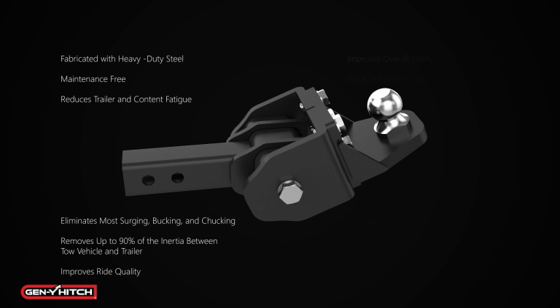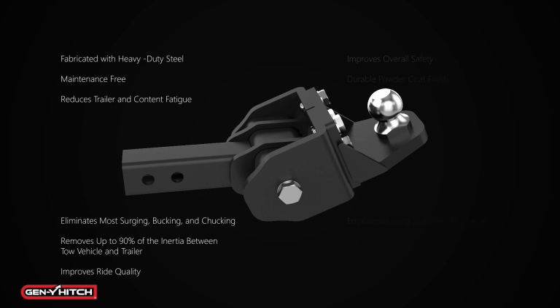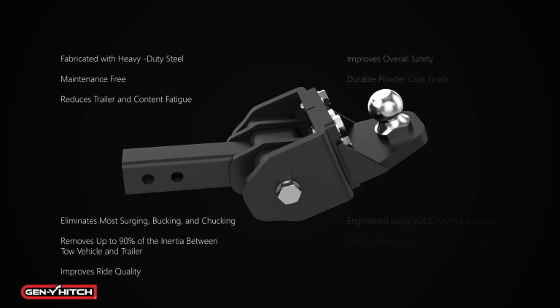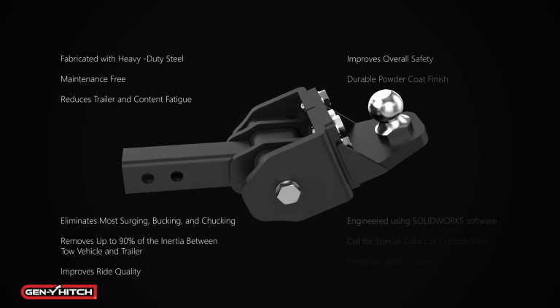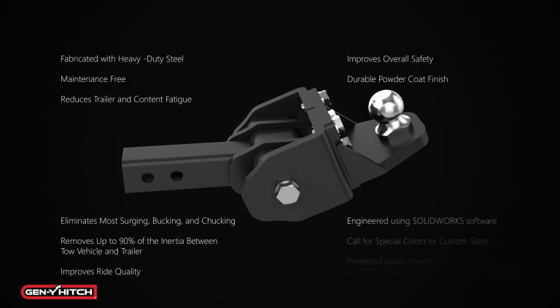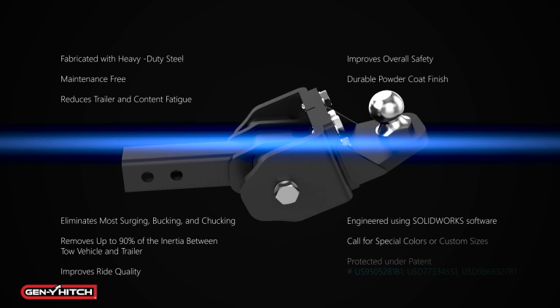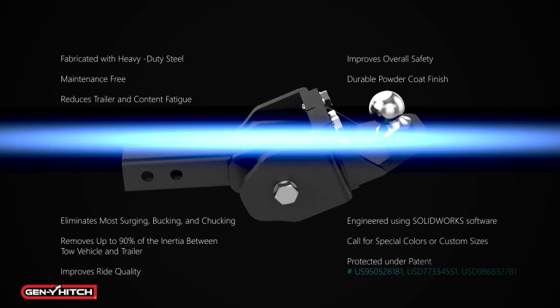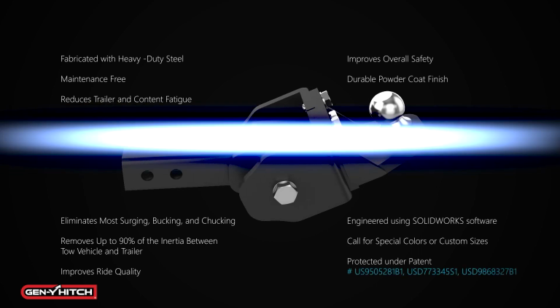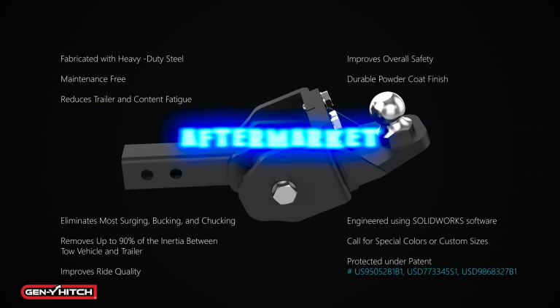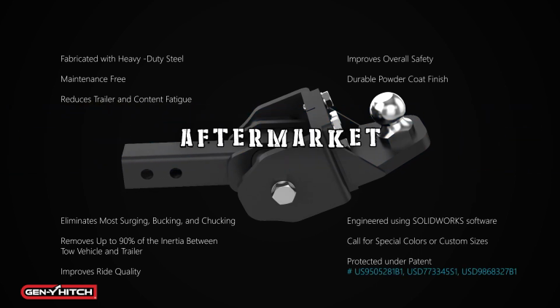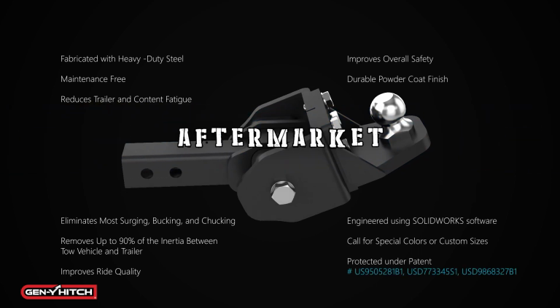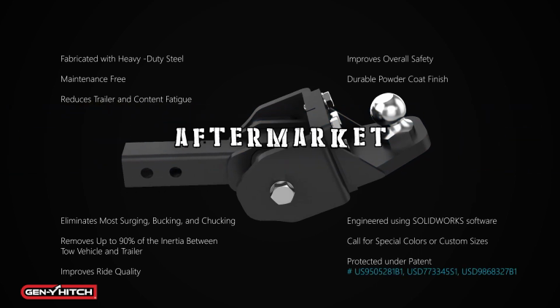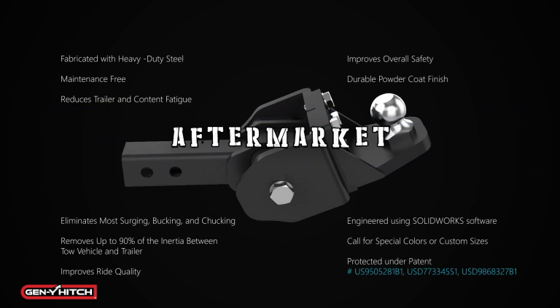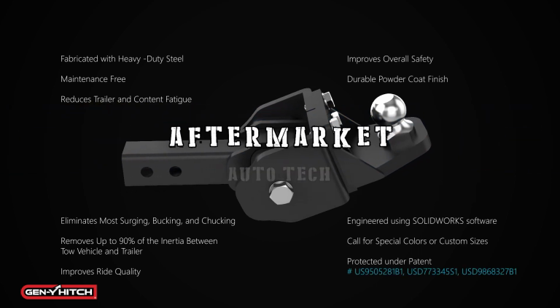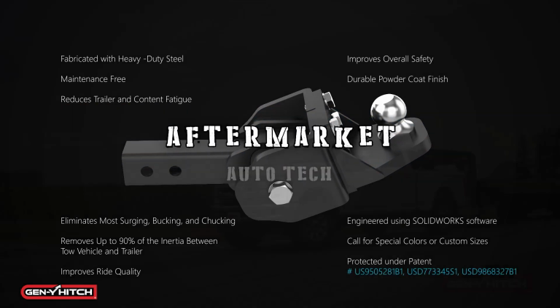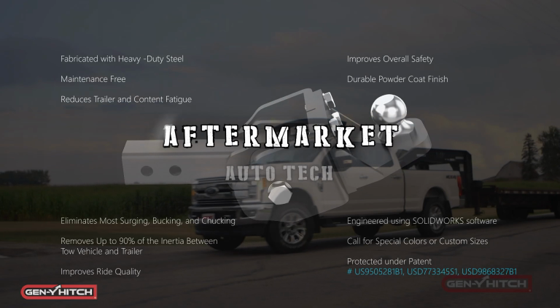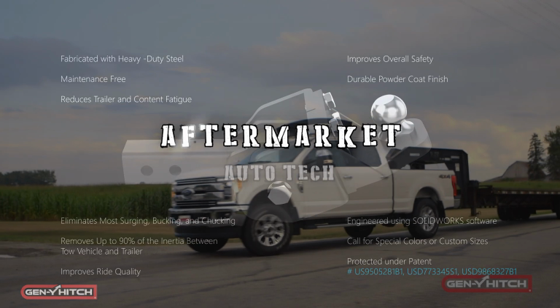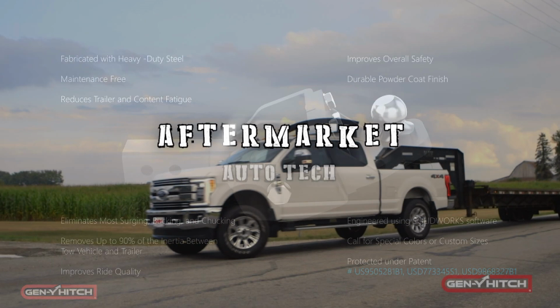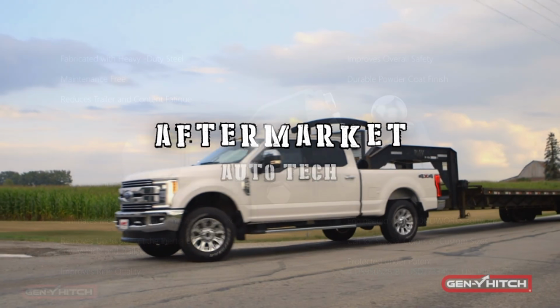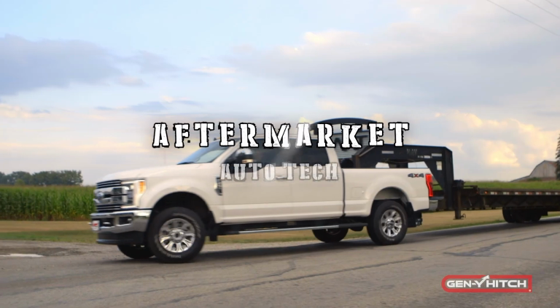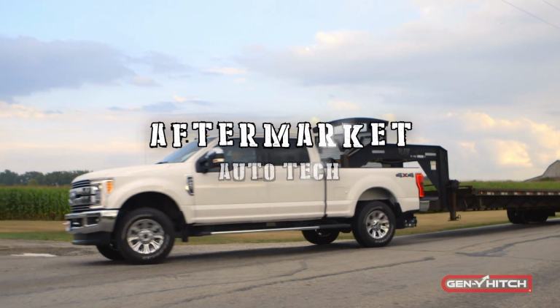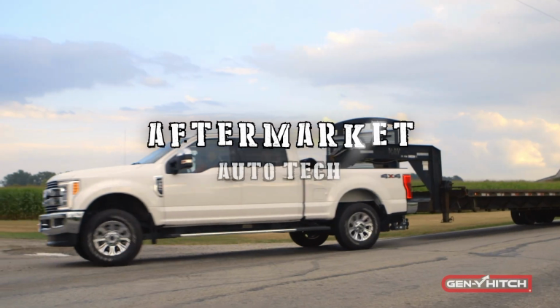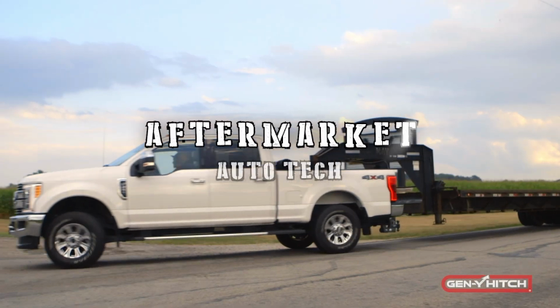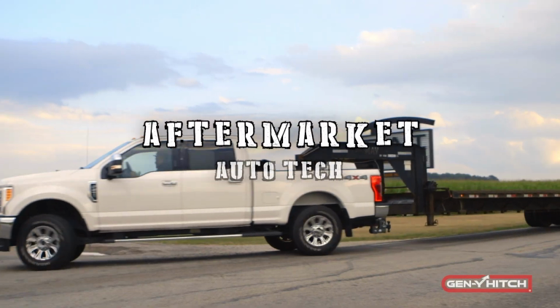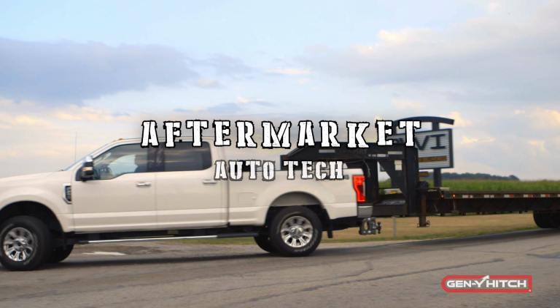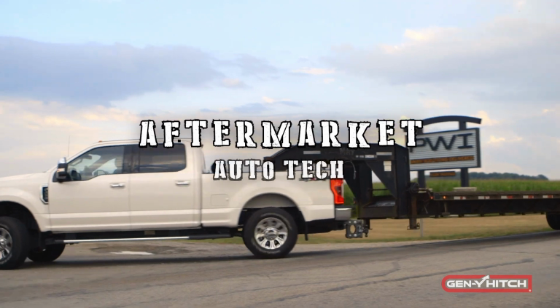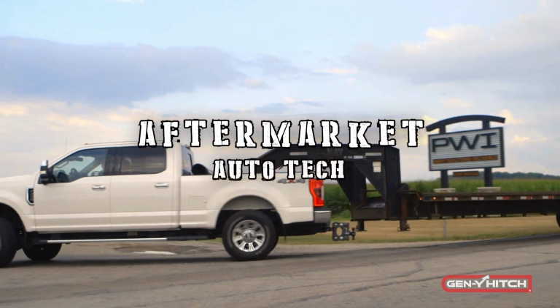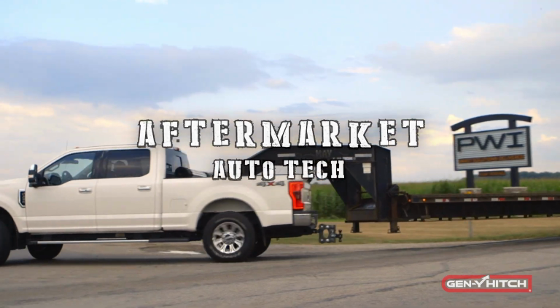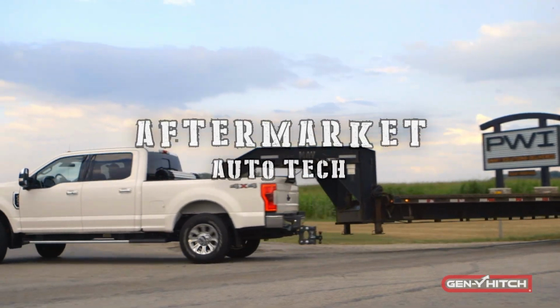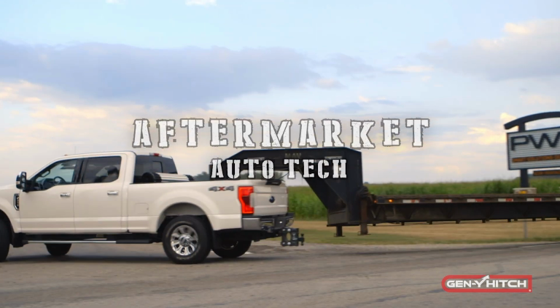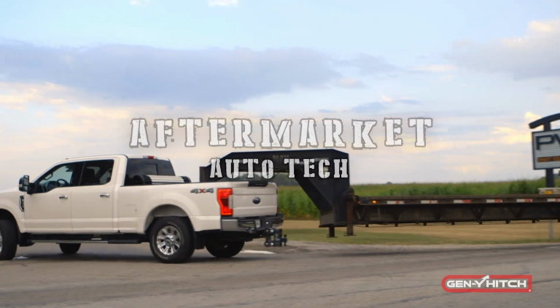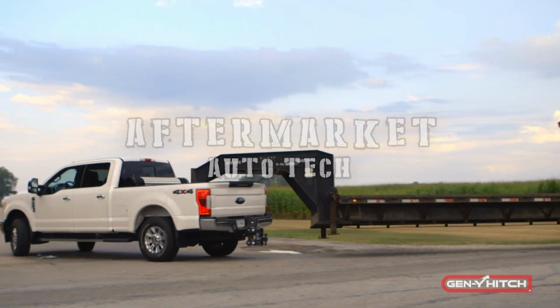Coming up next on Aftermarket Auto Tech, we're checking out what's trending in the world of towing with Gen Y Hitches.